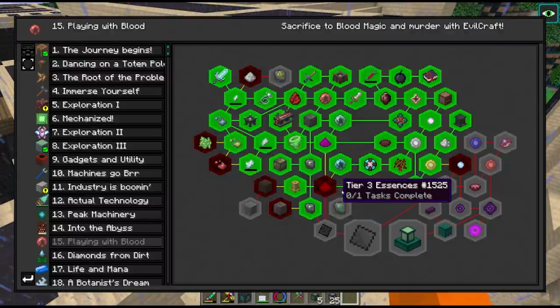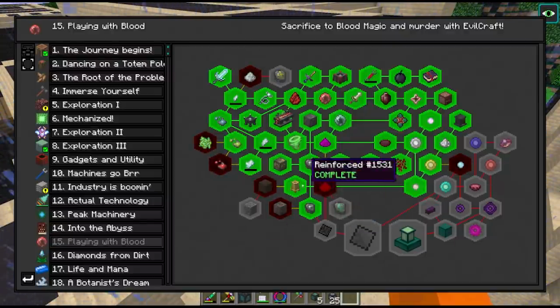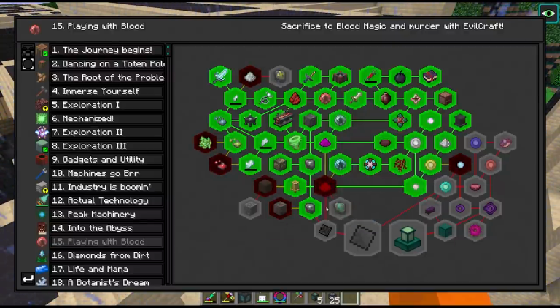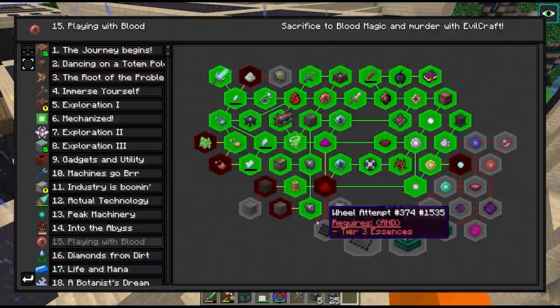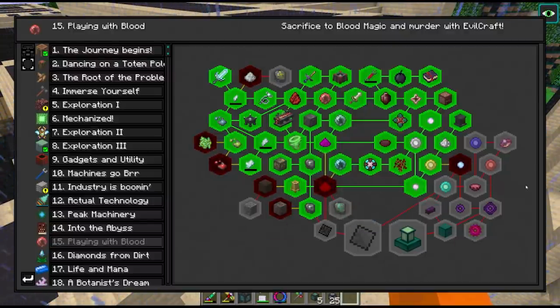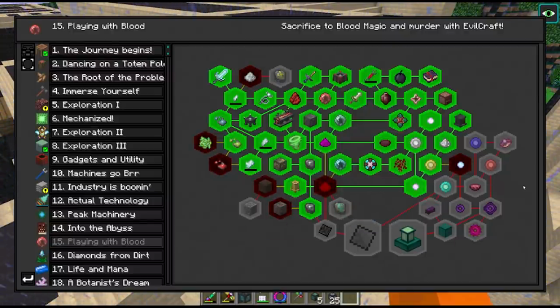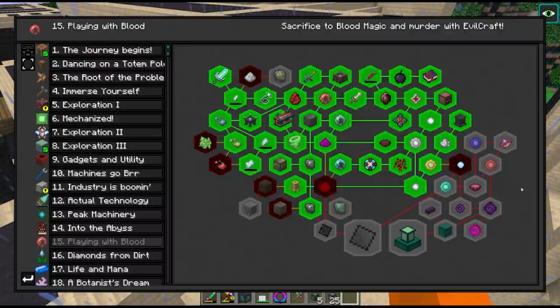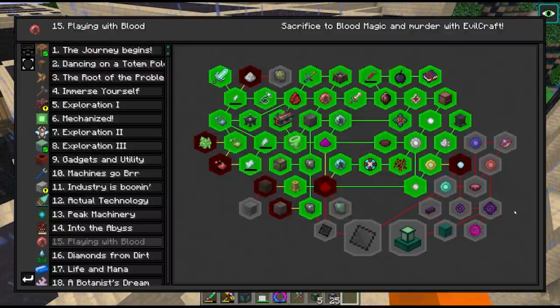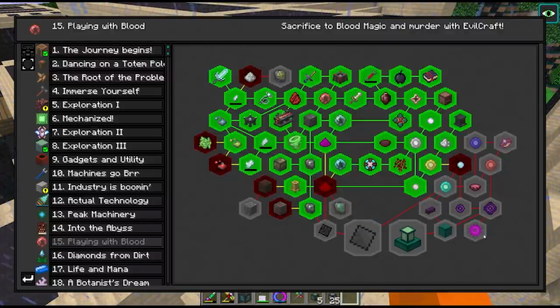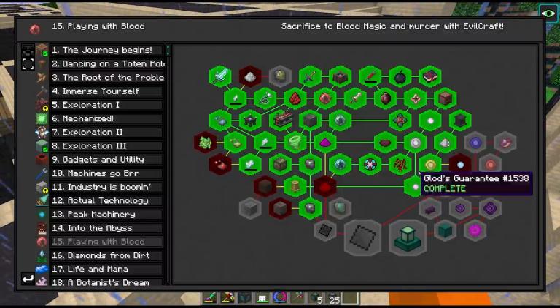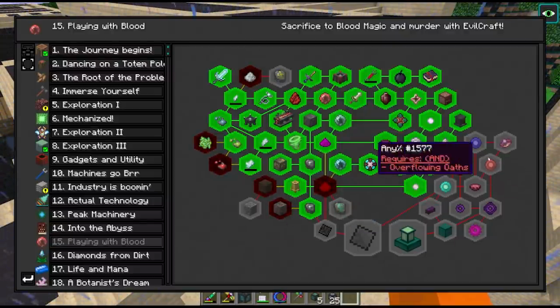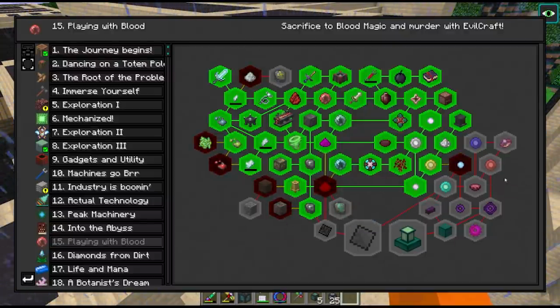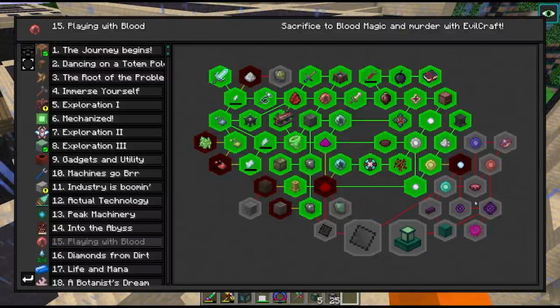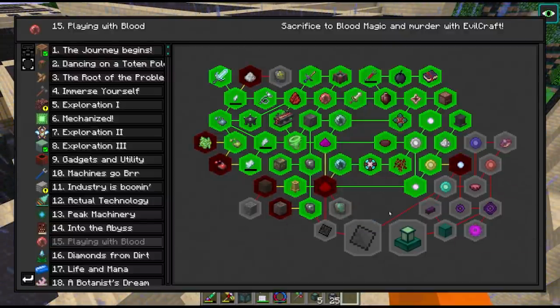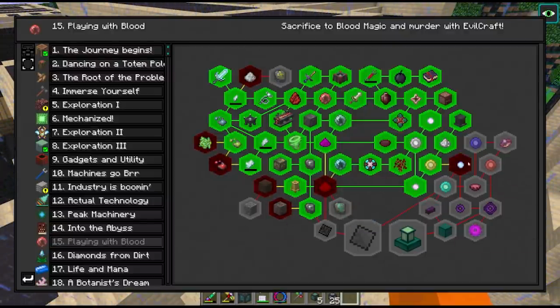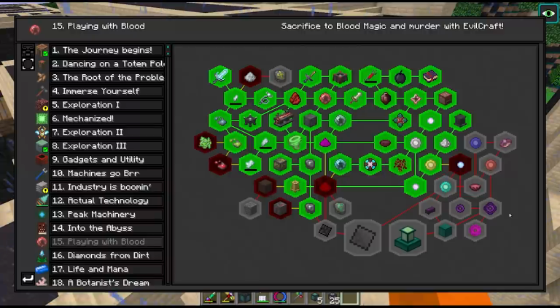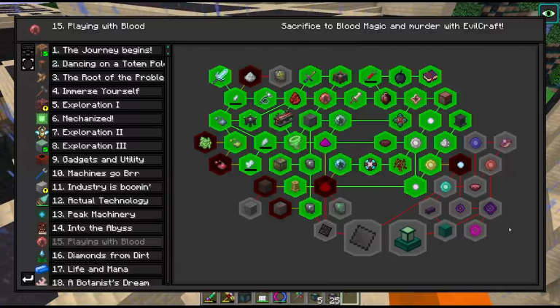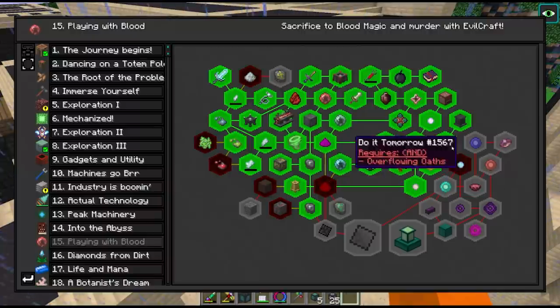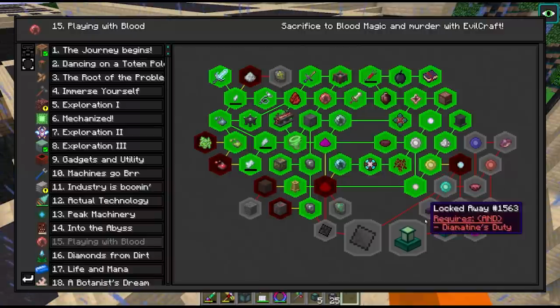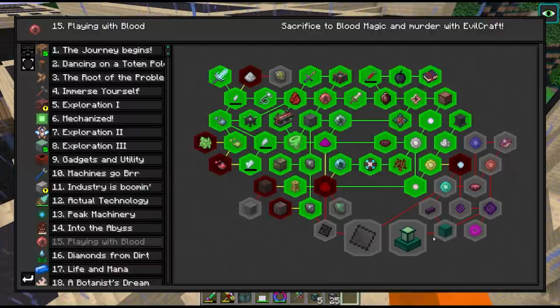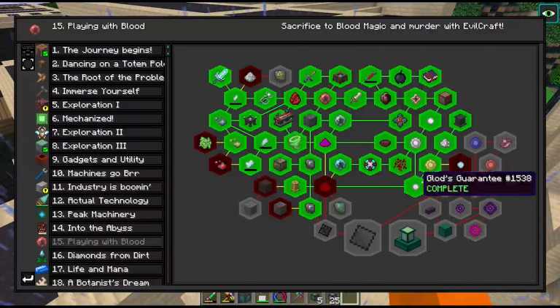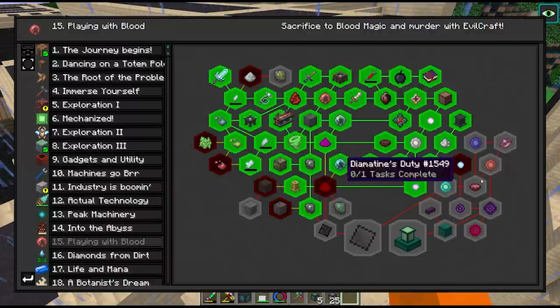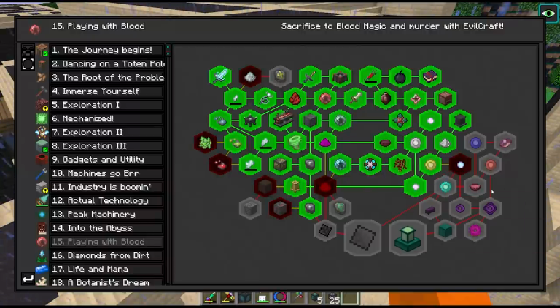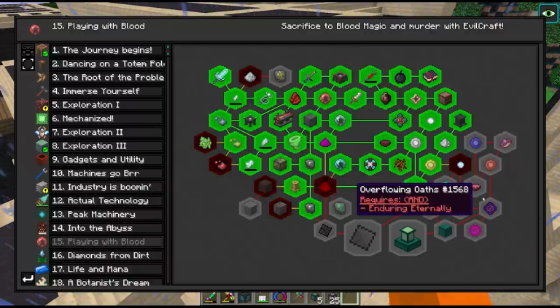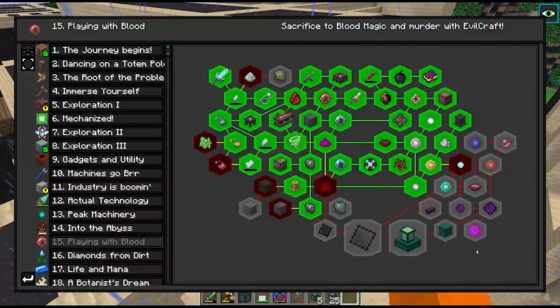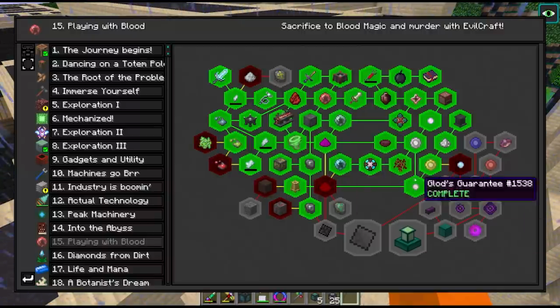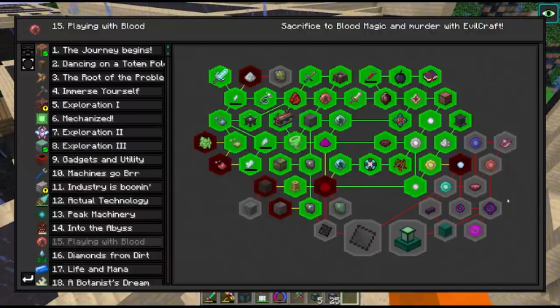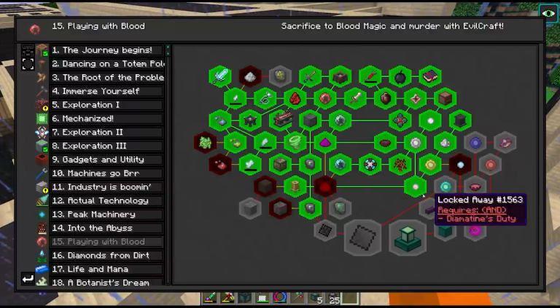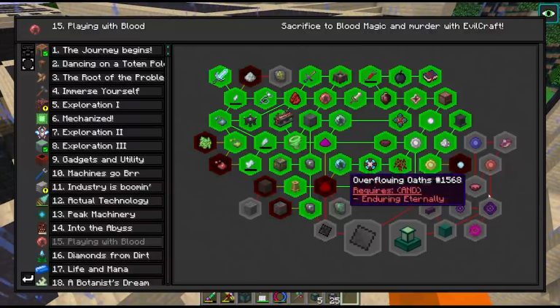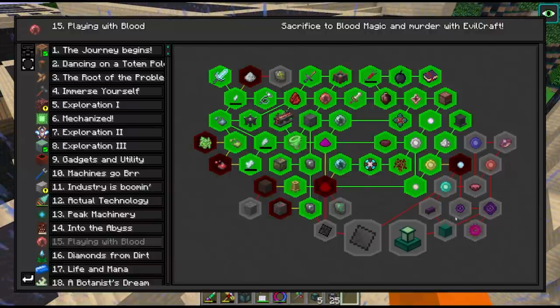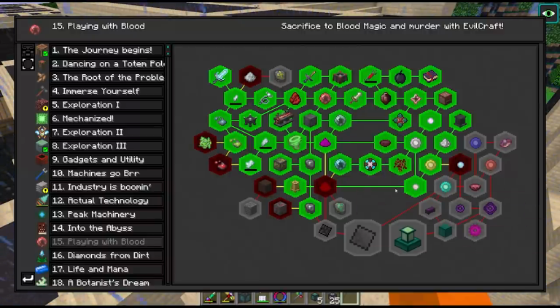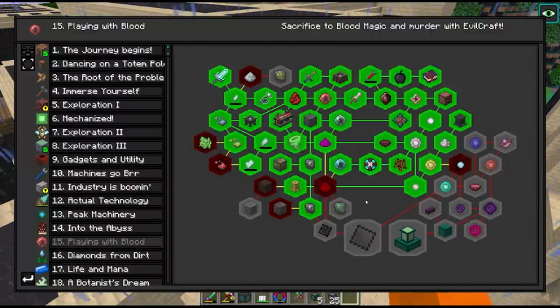Now that we have this all set up, I'm going to farm up enough materials to craft out our incense altar. This will allow us to get enough blood magic blood to complete the rest of the tier 3 essences, as well as pass enough time to build up enough evil craft blood to complete the rest of this chapter.